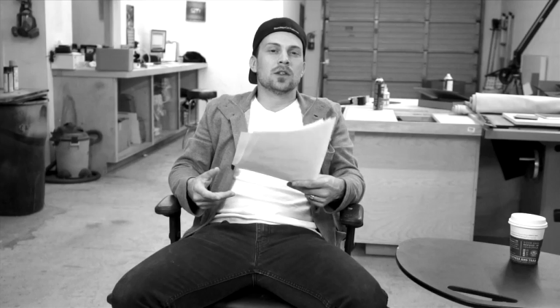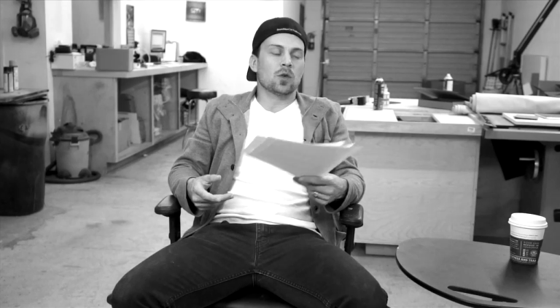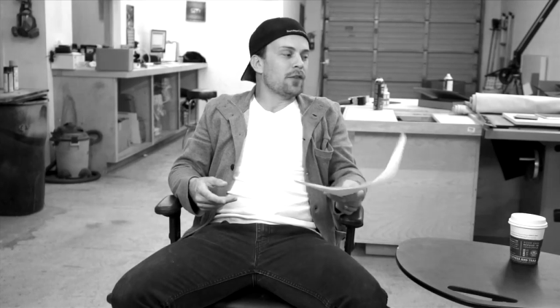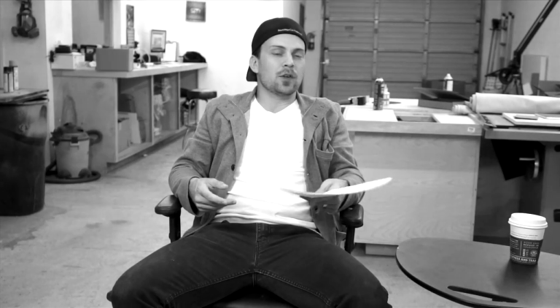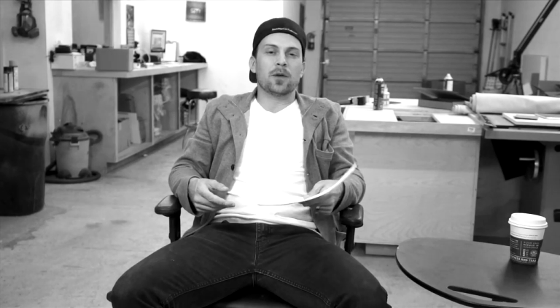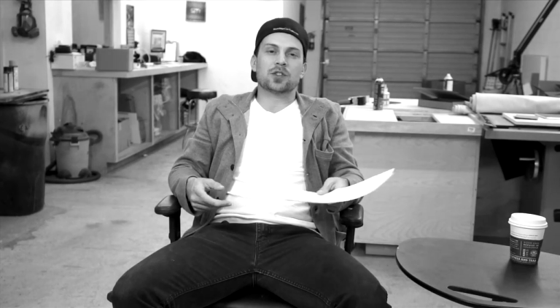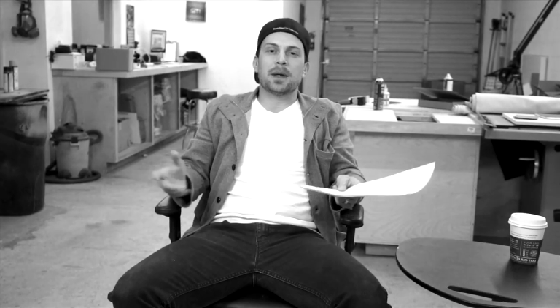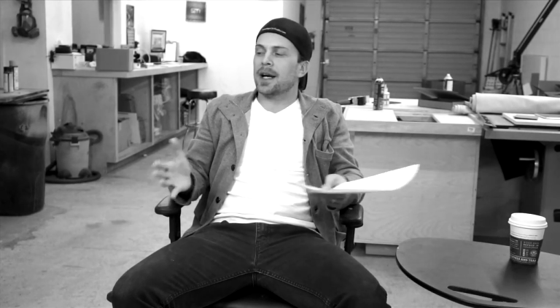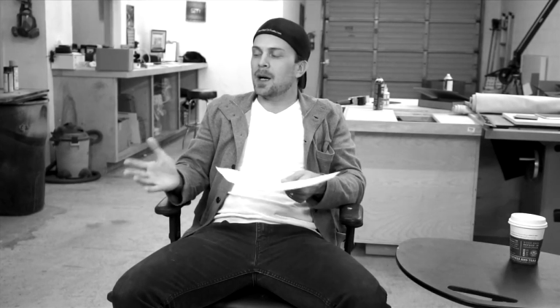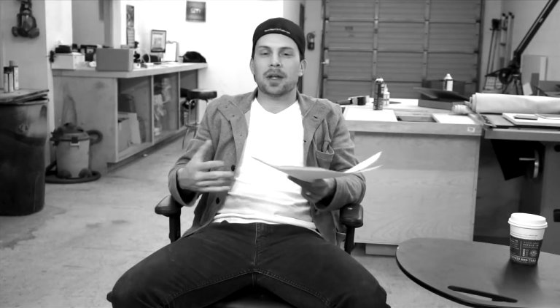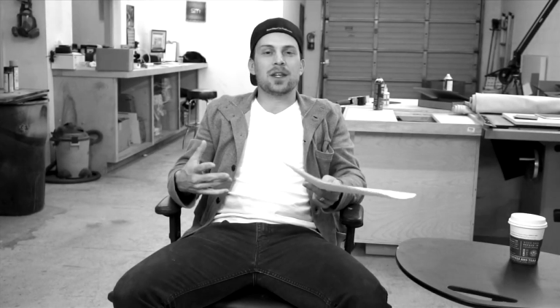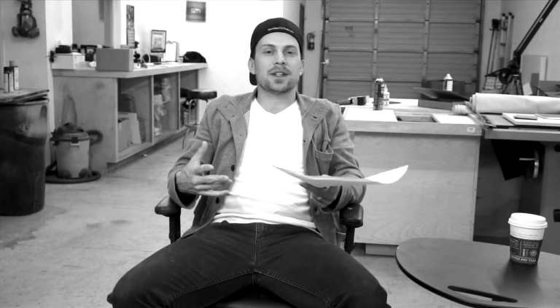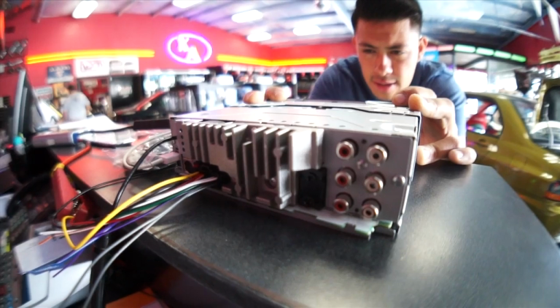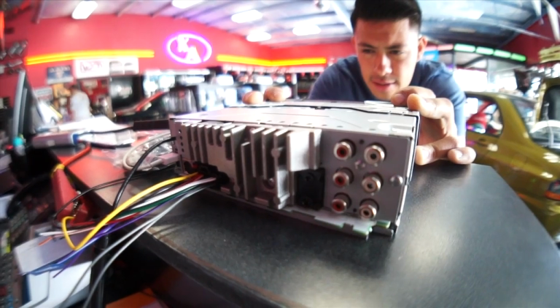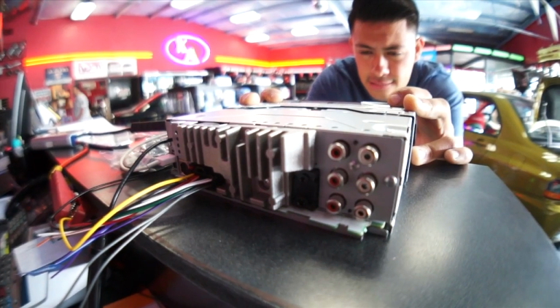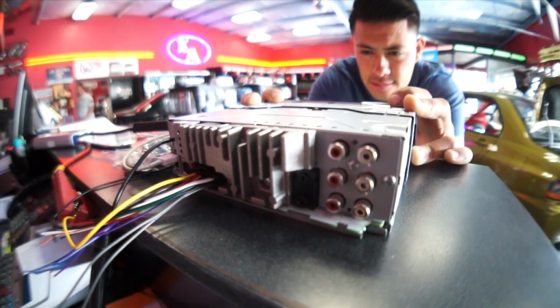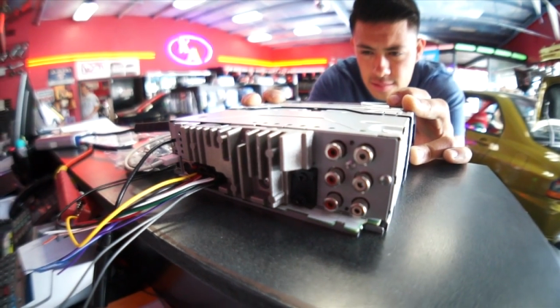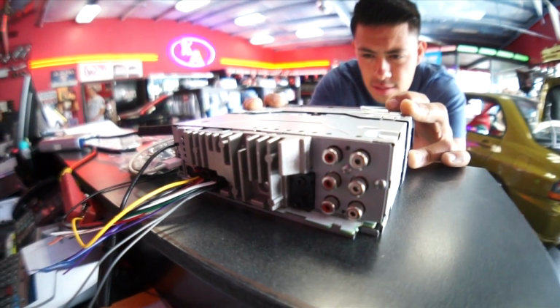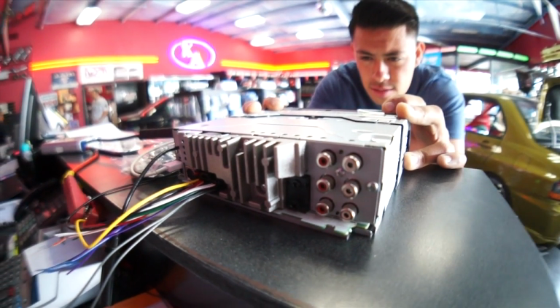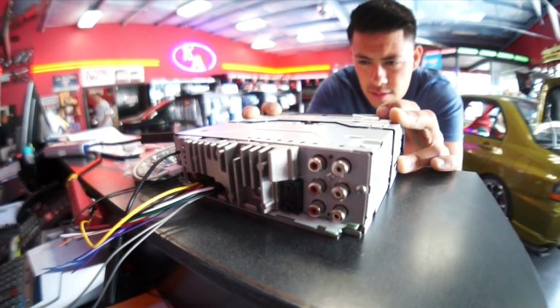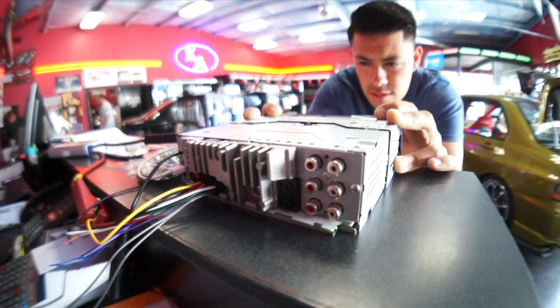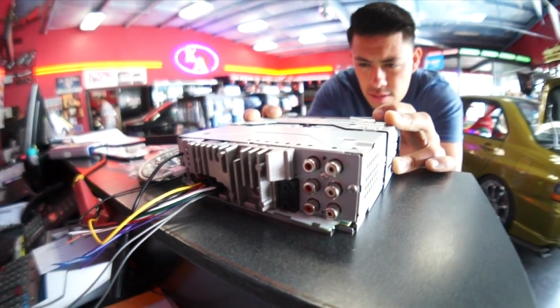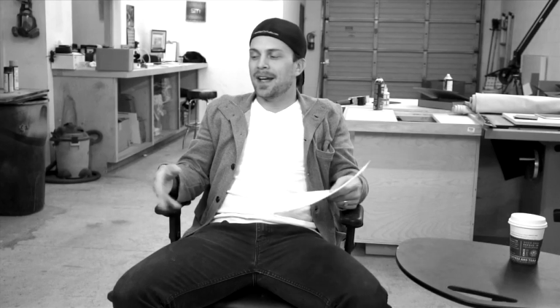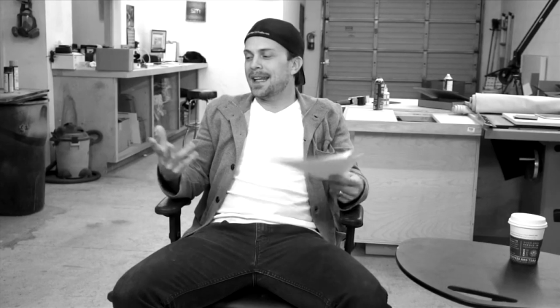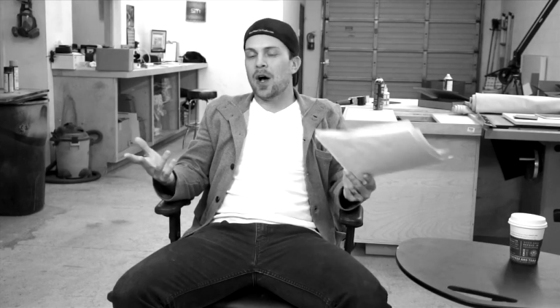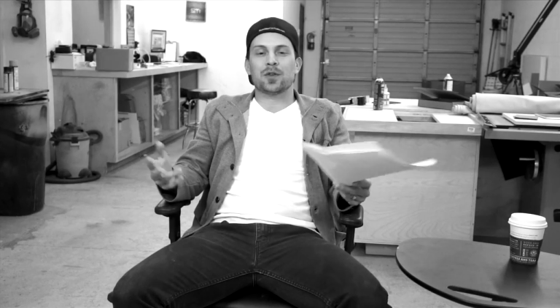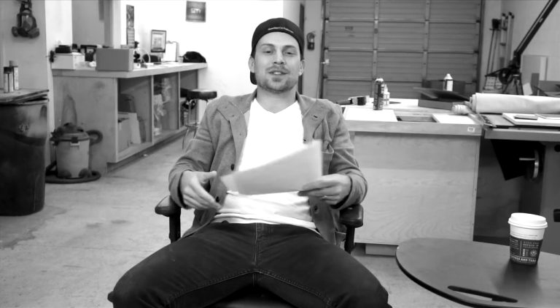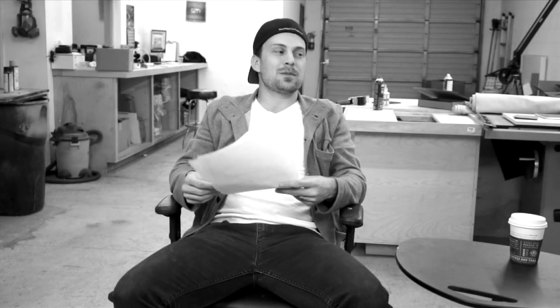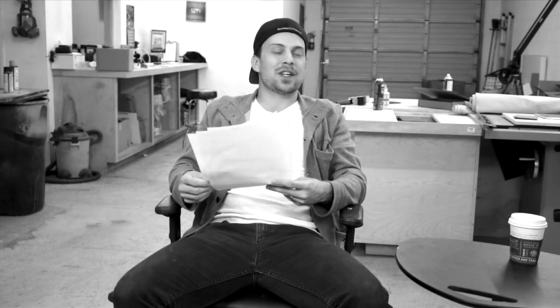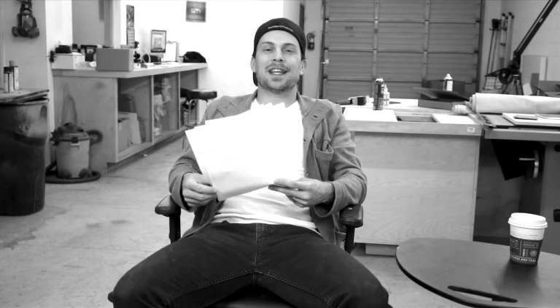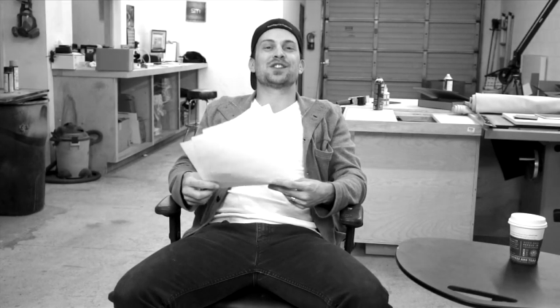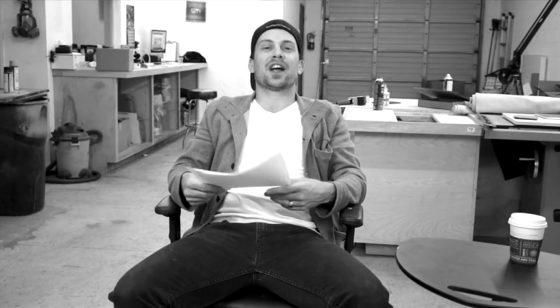So Rafa took me to Extreme. He tried a couple head units out to see if there's anything that works better, and they all do the same thing and they suck.